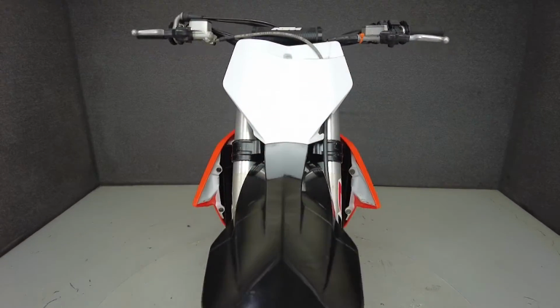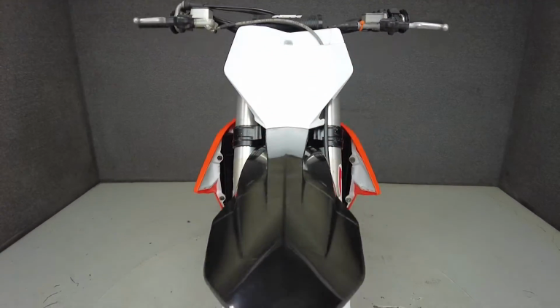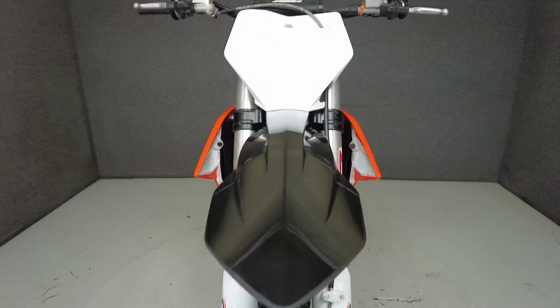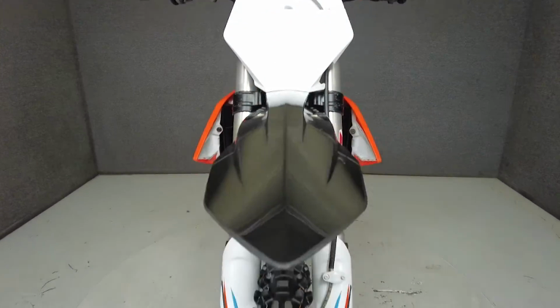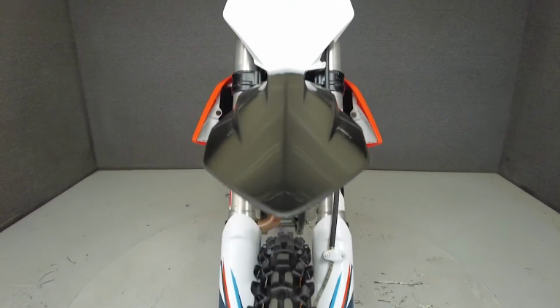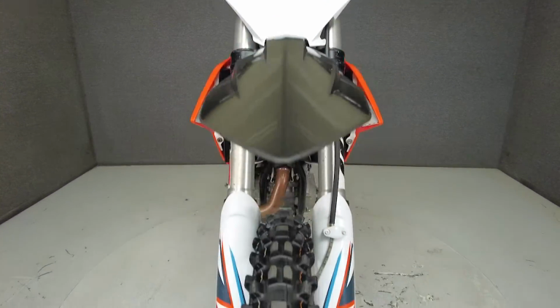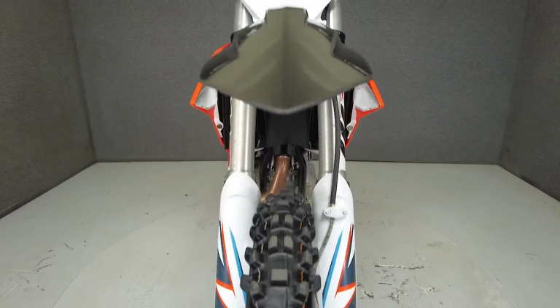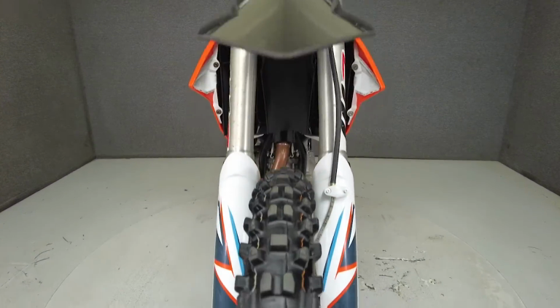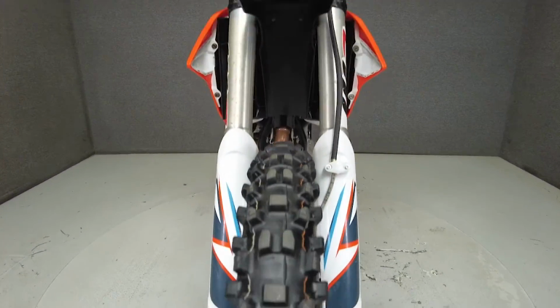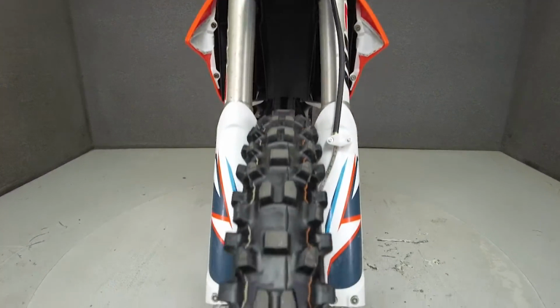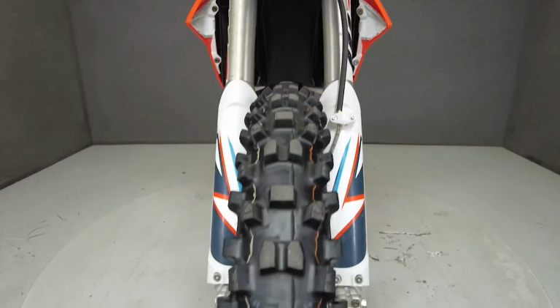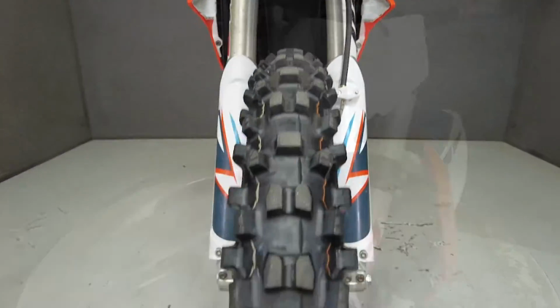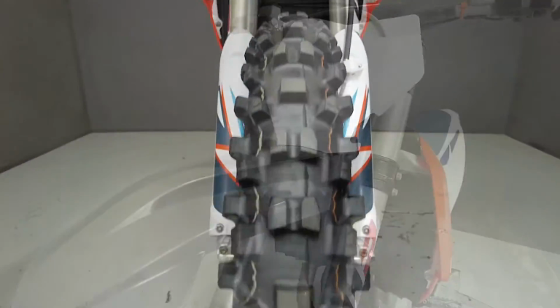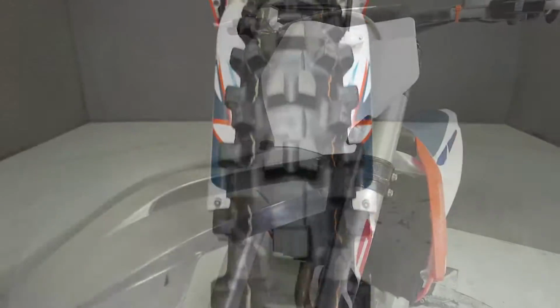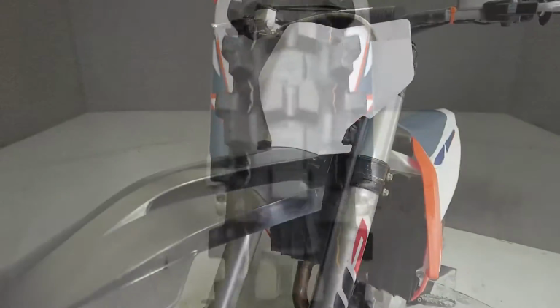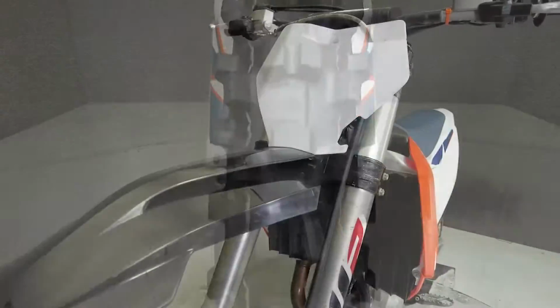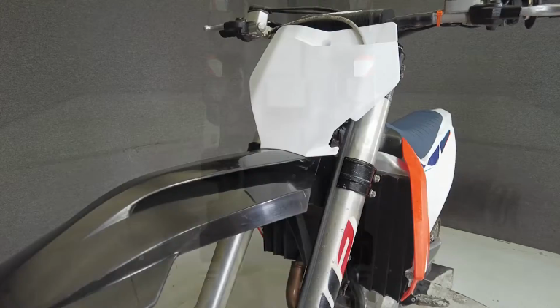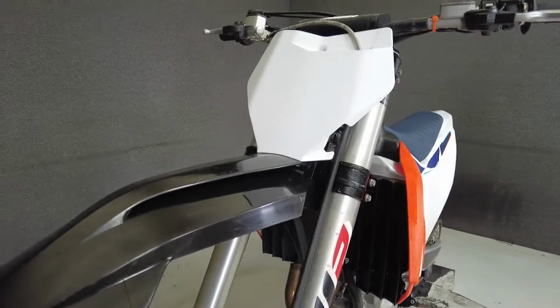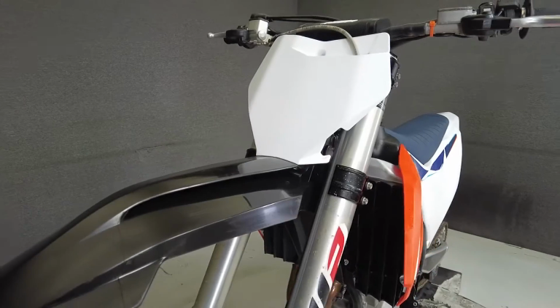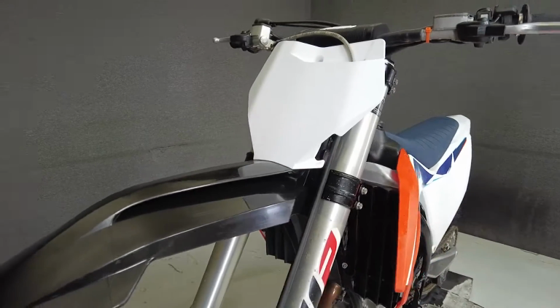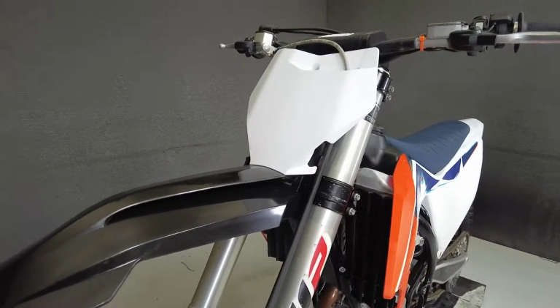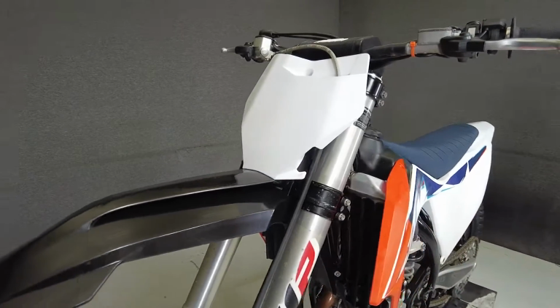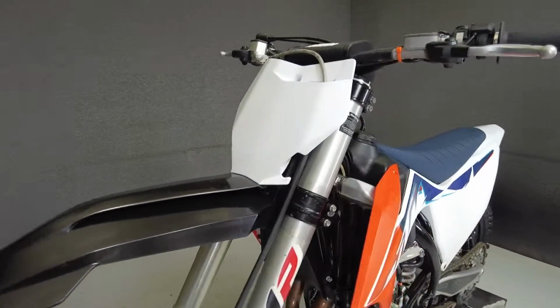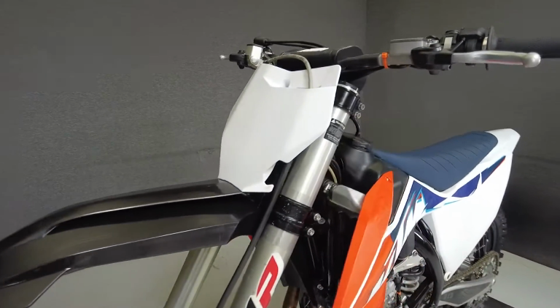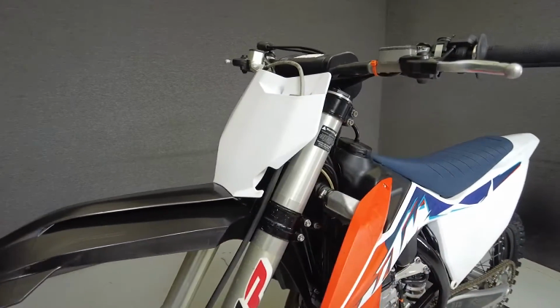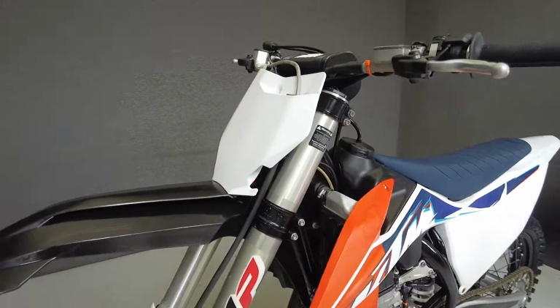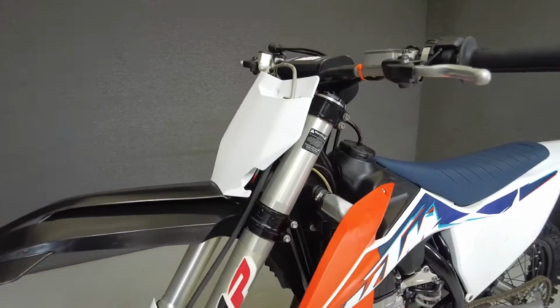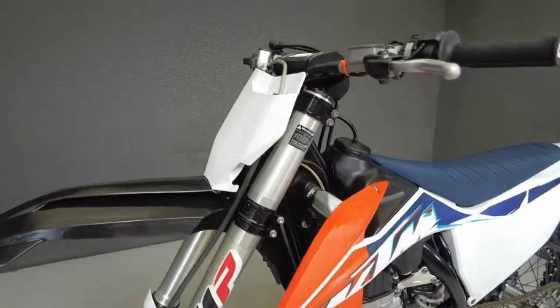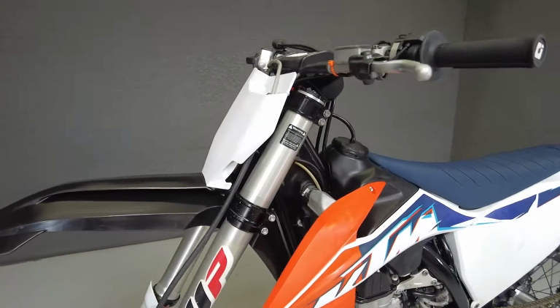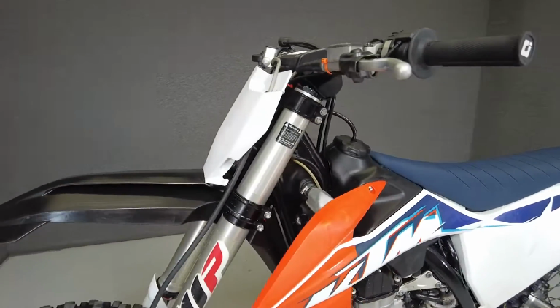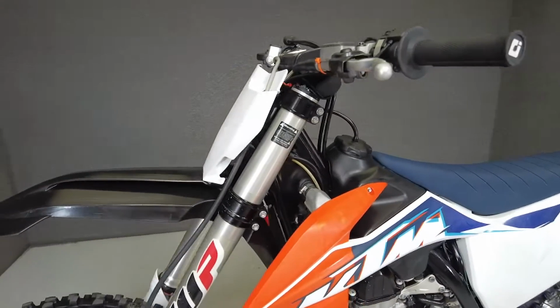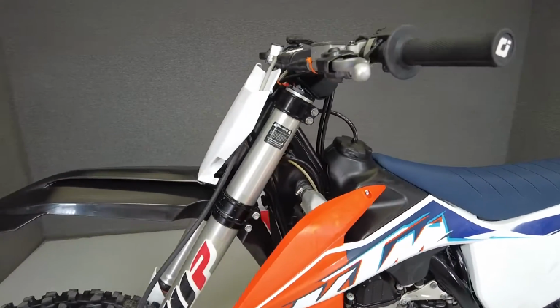With sleek lines and a lightweight frame, this bike is reliable, race-winning, and ready to ride.